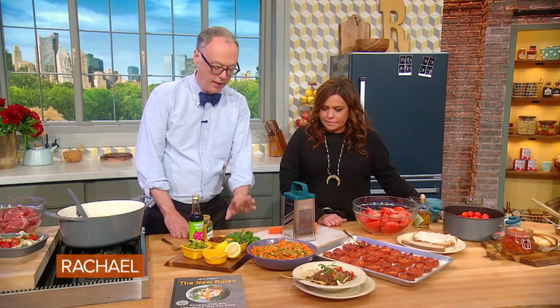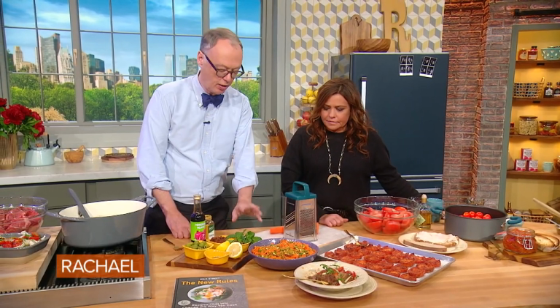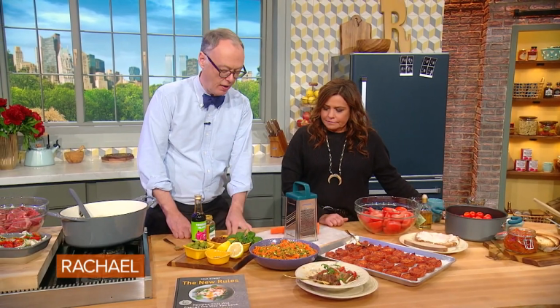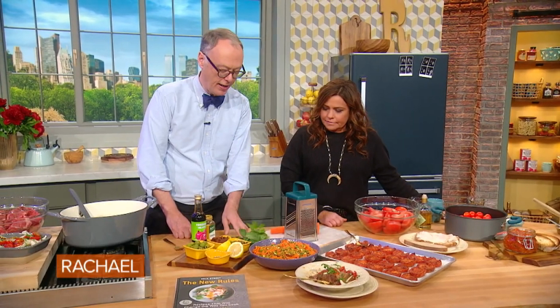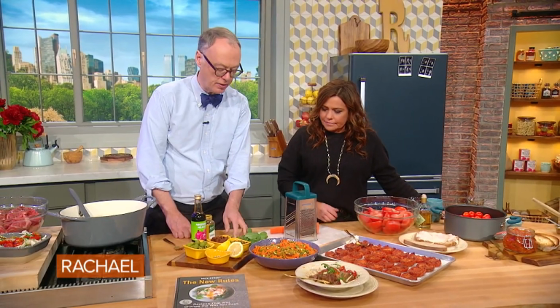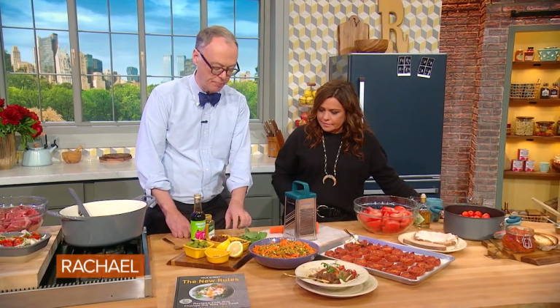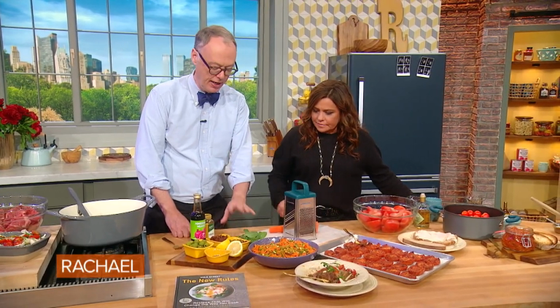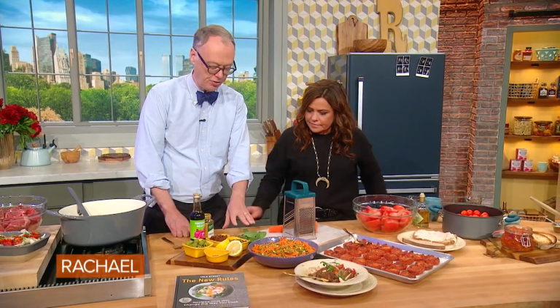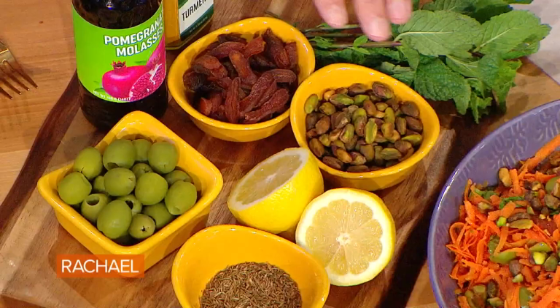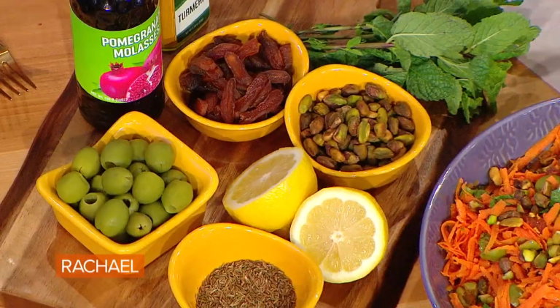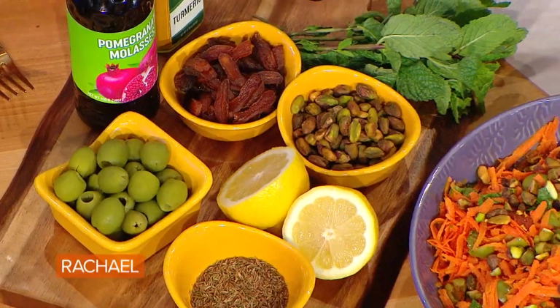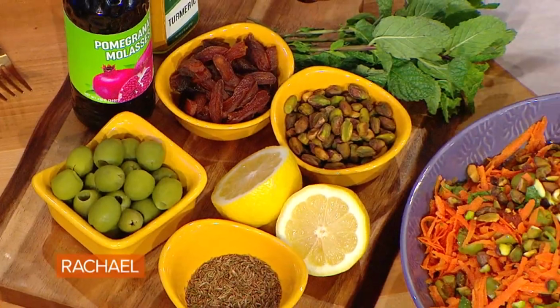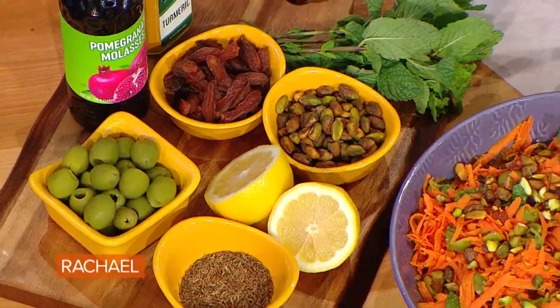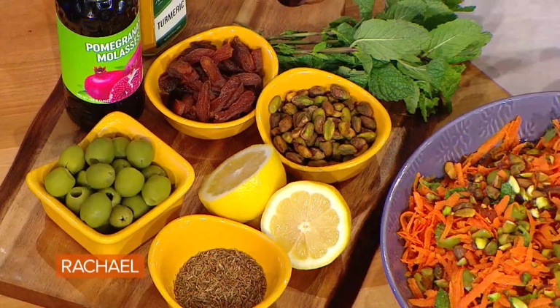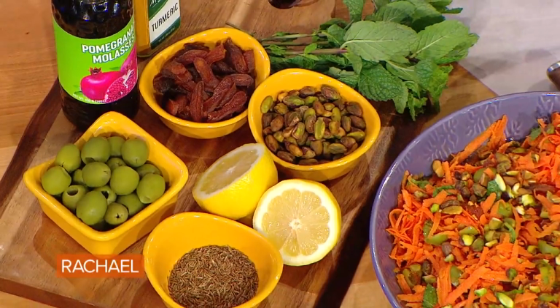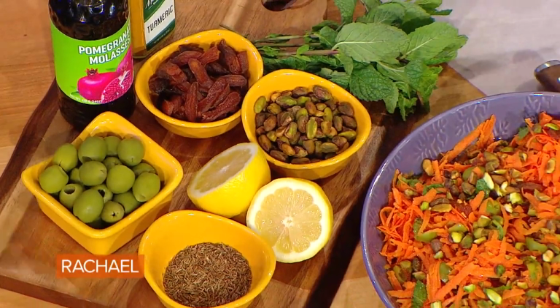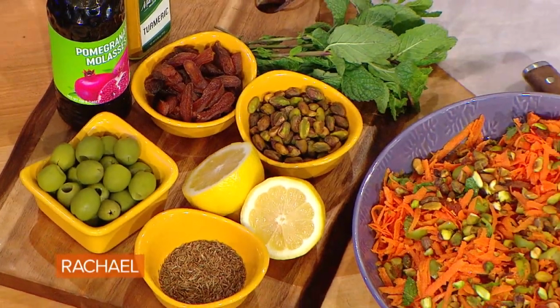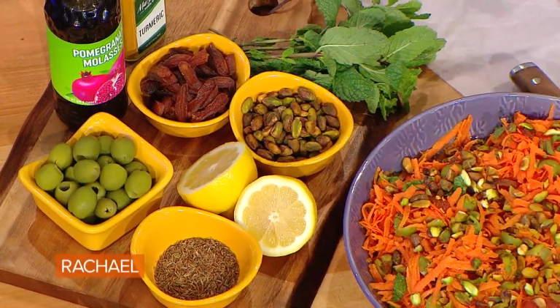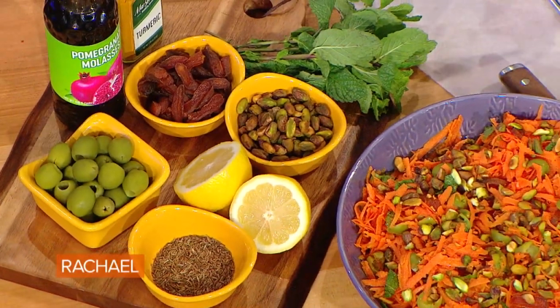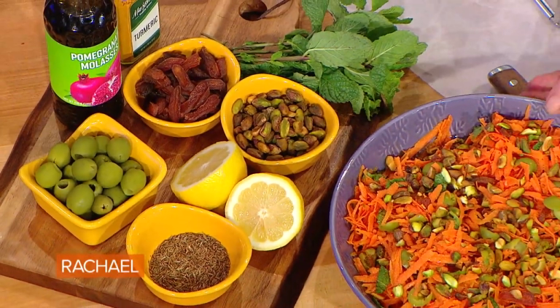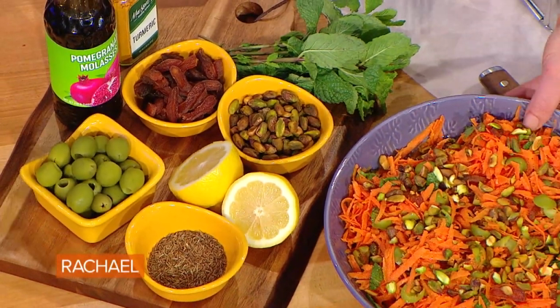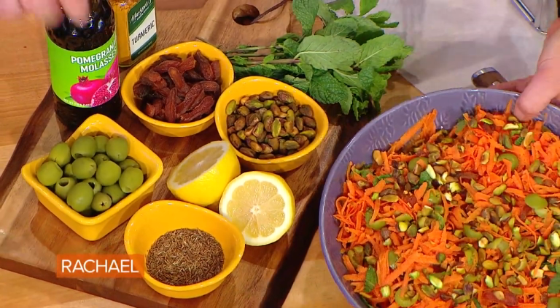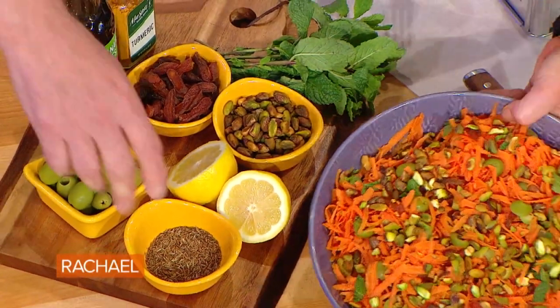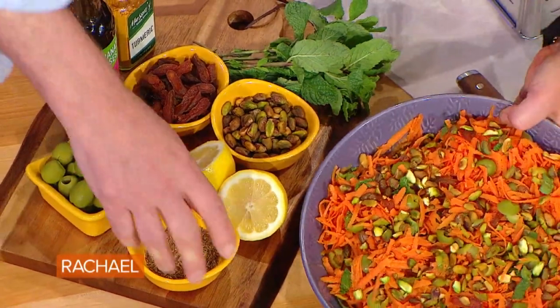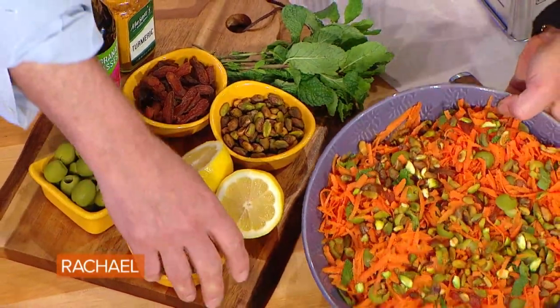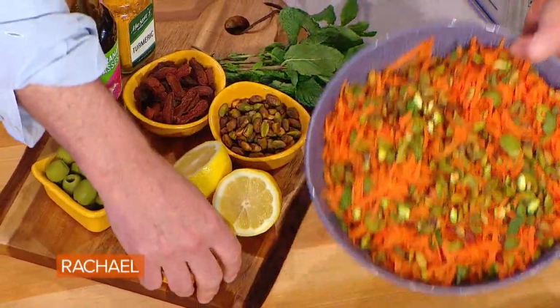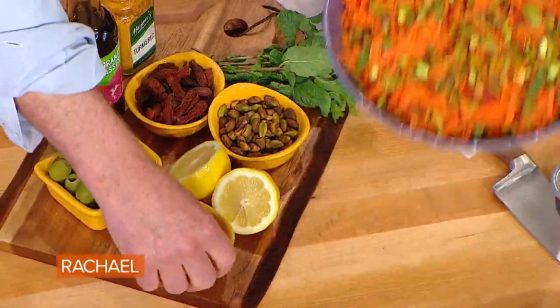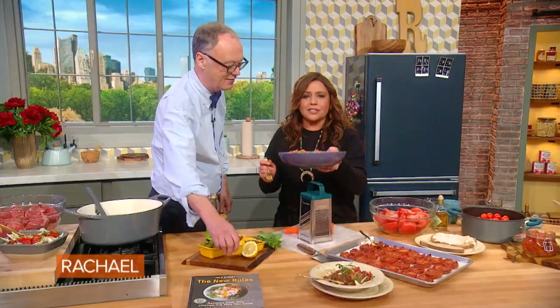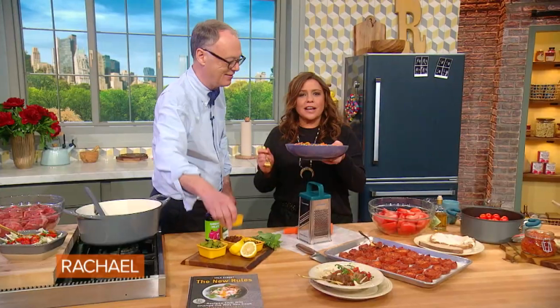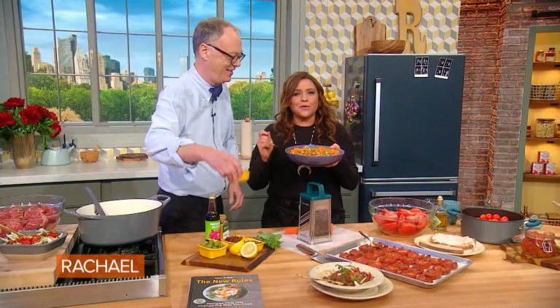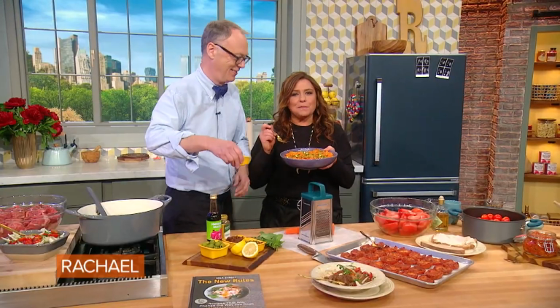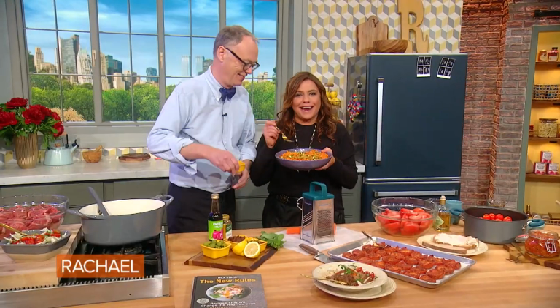It also has pistachios in it, some apricot, and olives in it. This is a snack size, just for me.